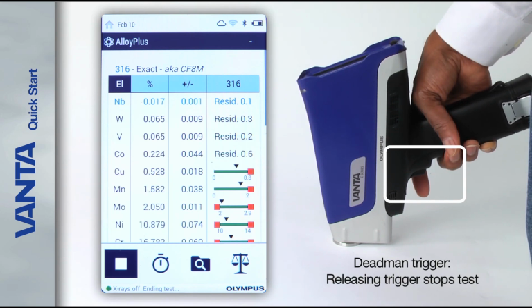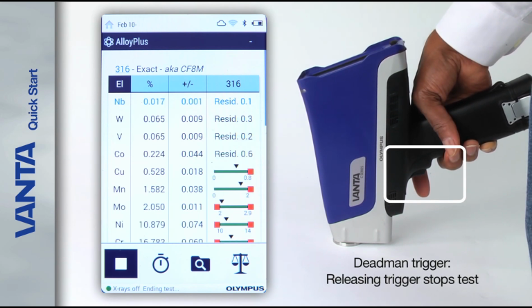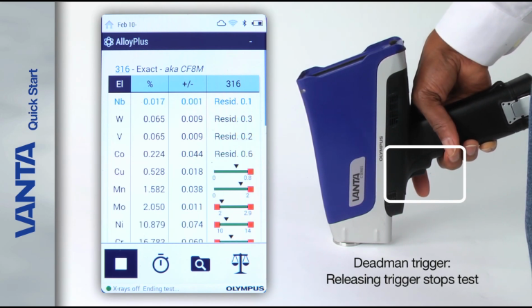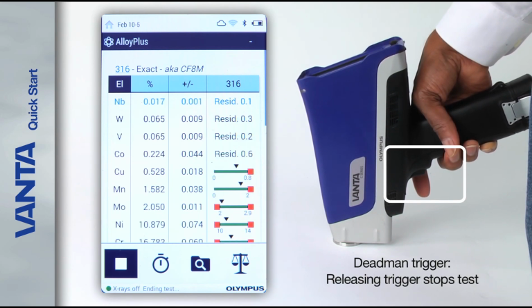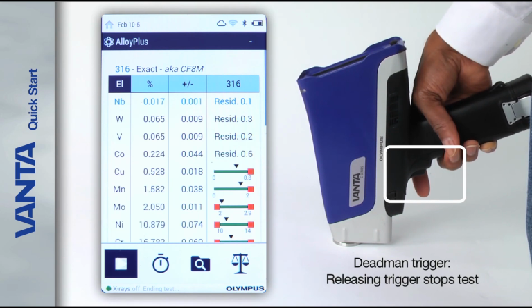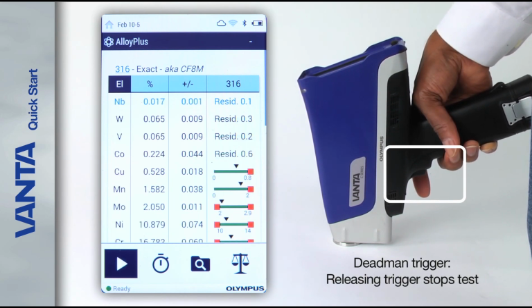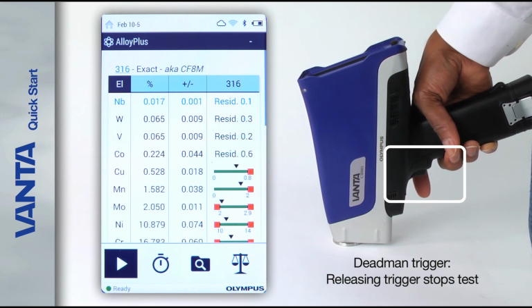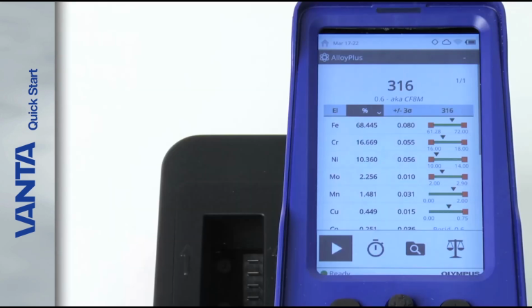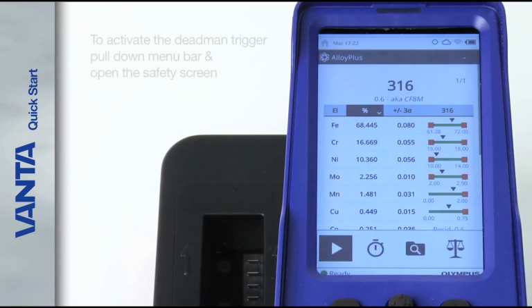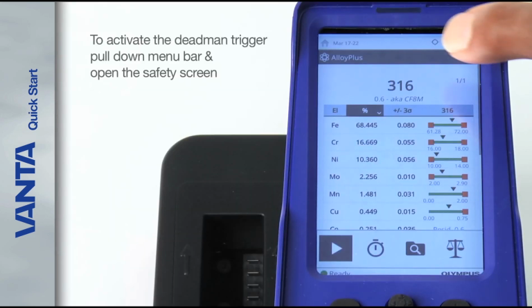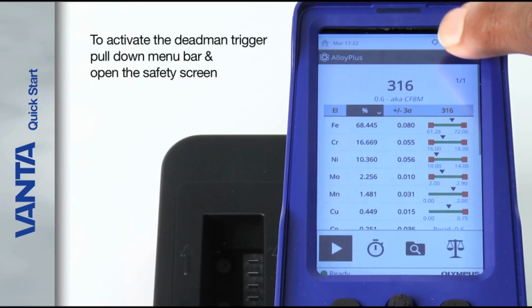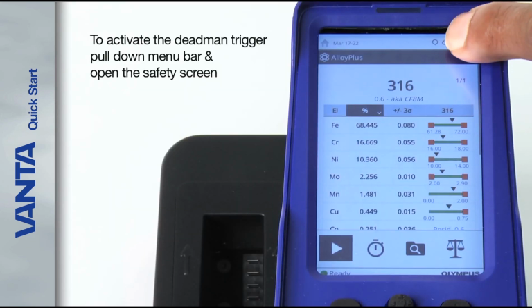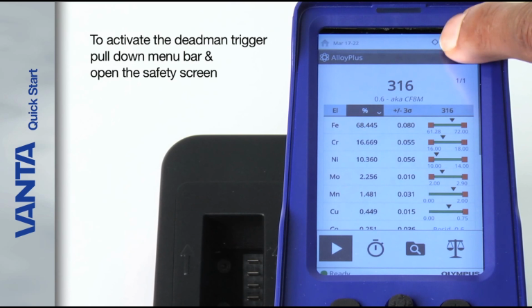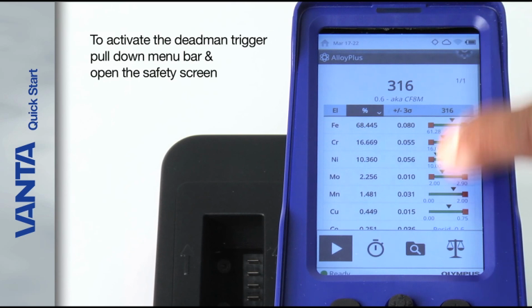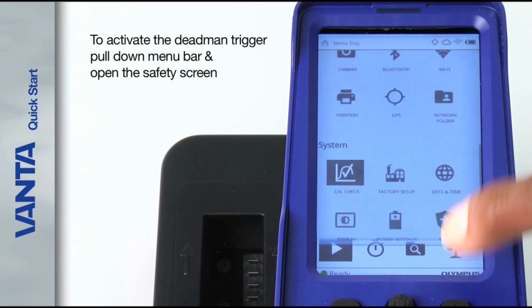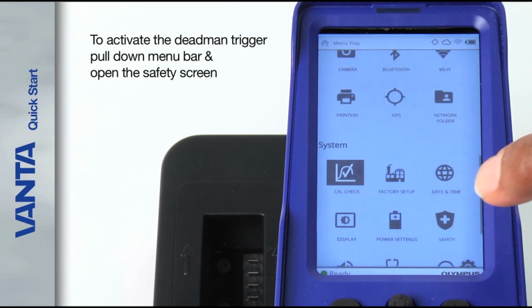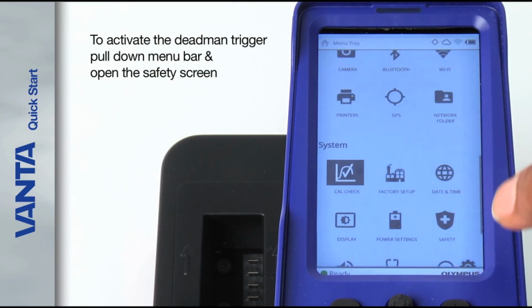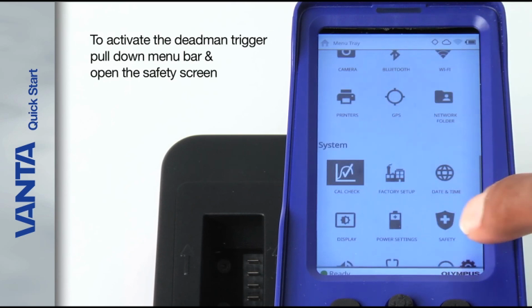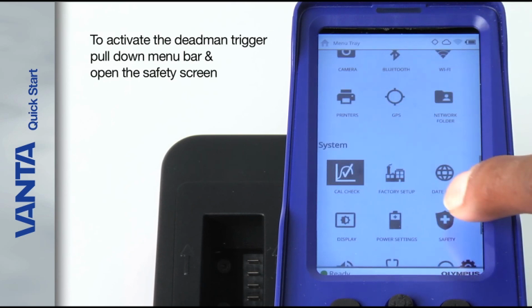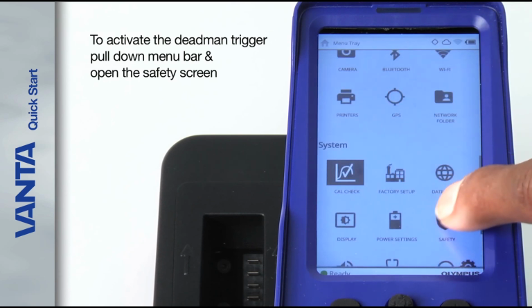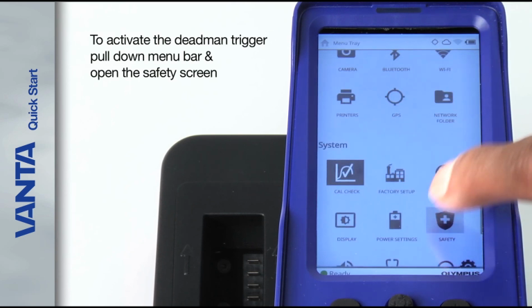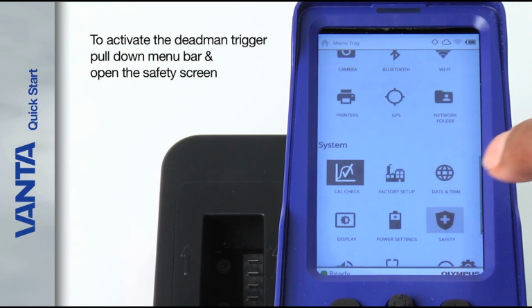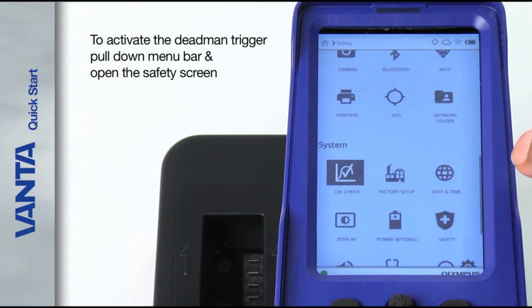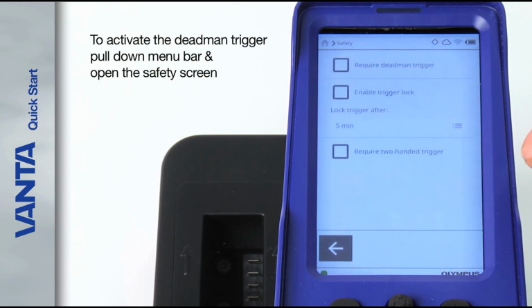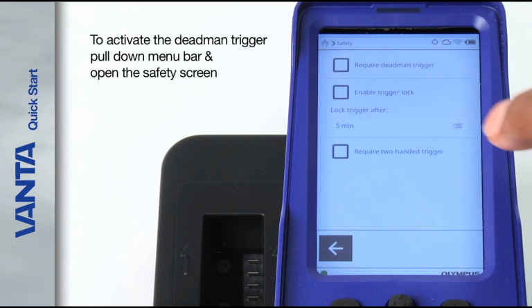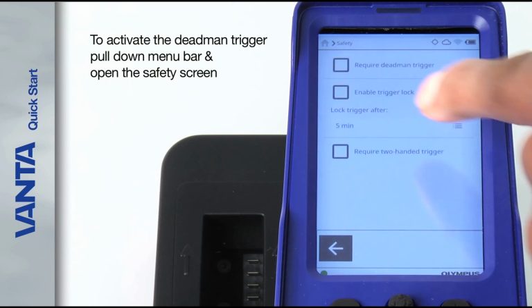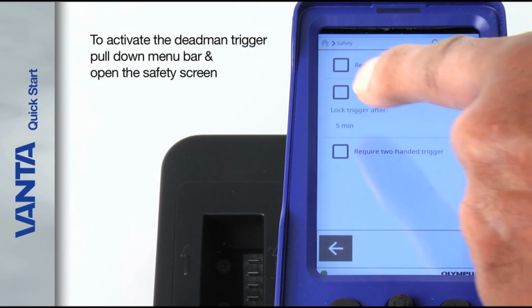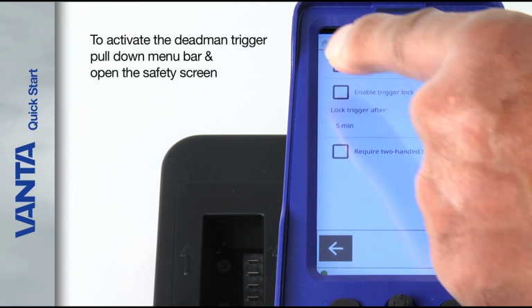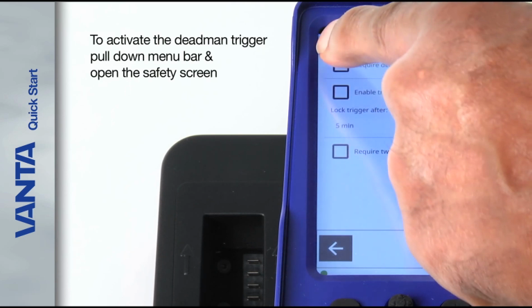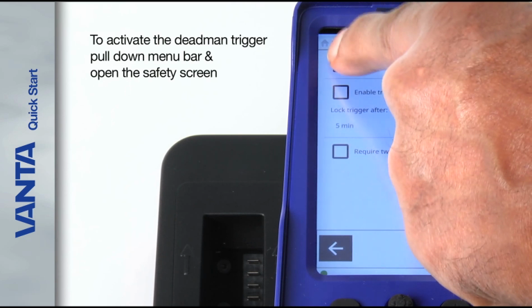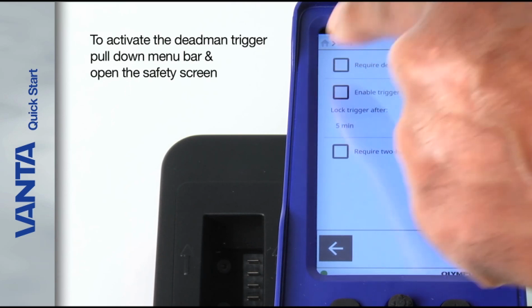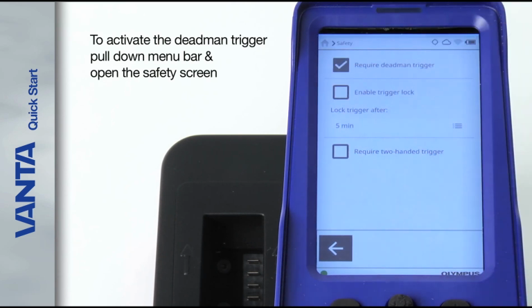To activate the dead man trigger, pull down the menu bar and open the safety screen.